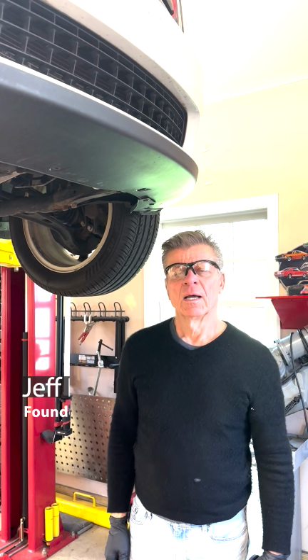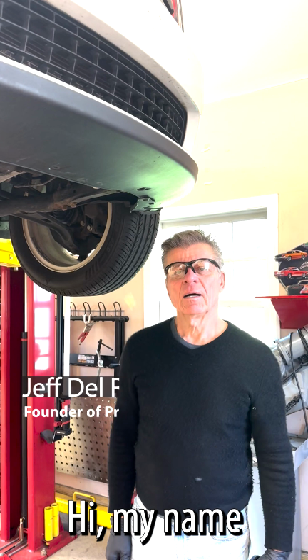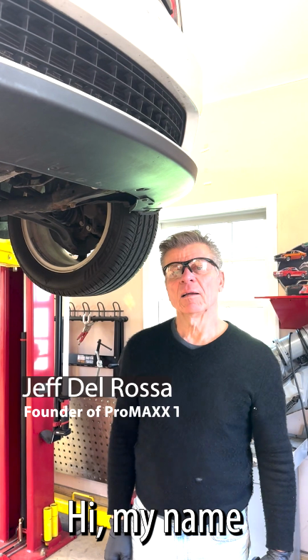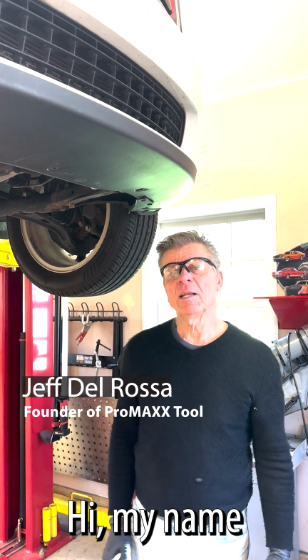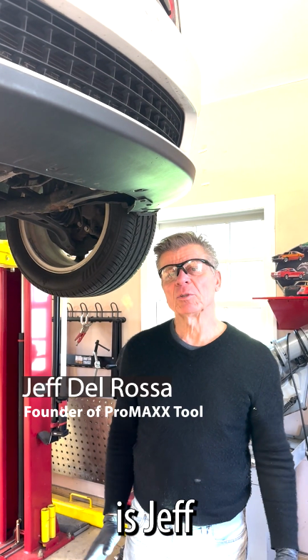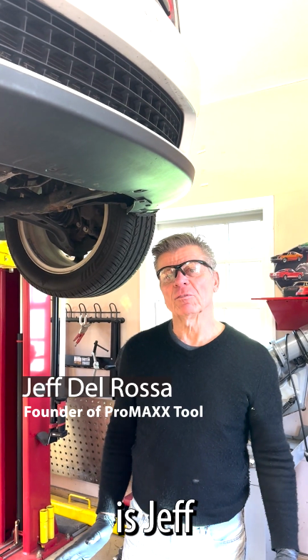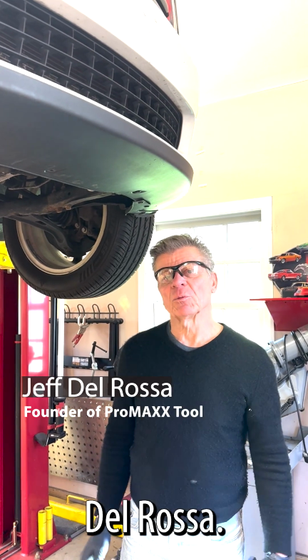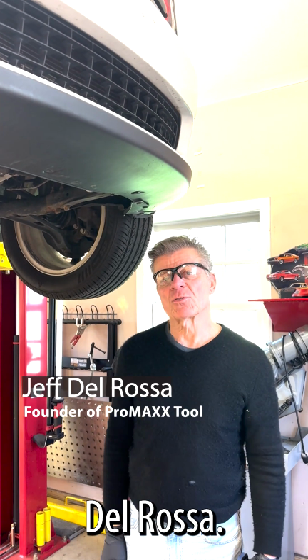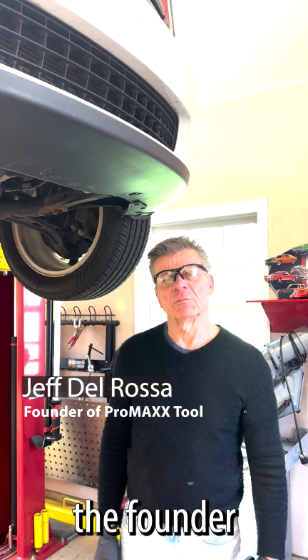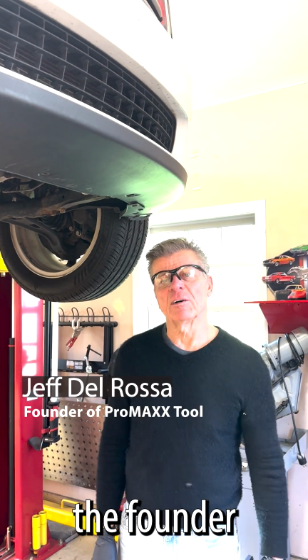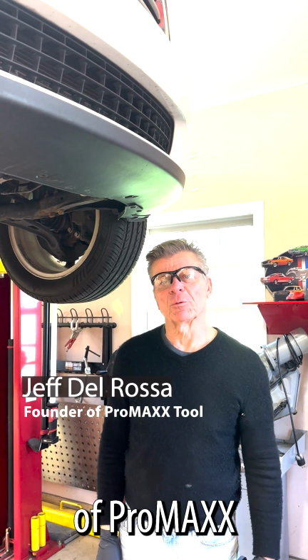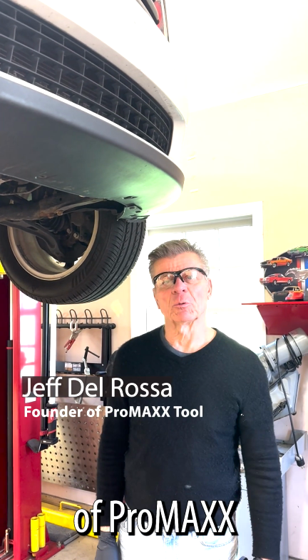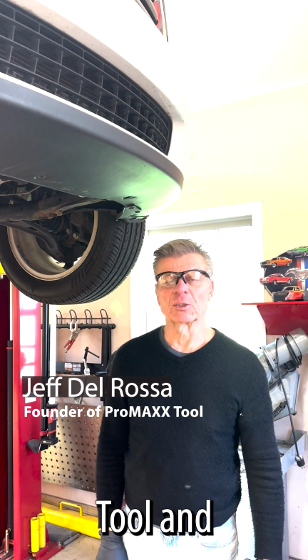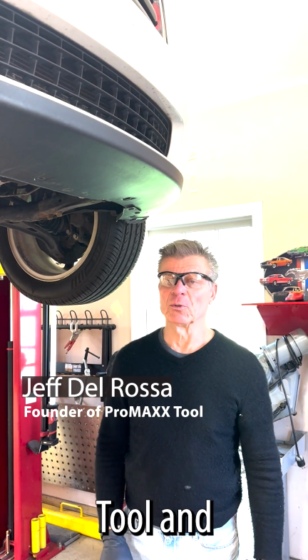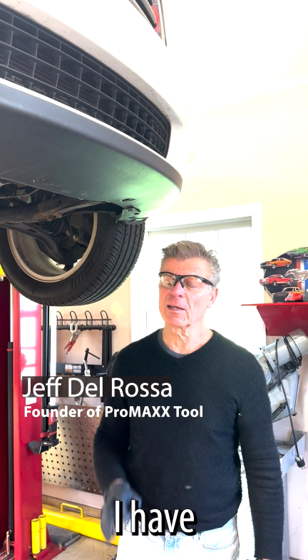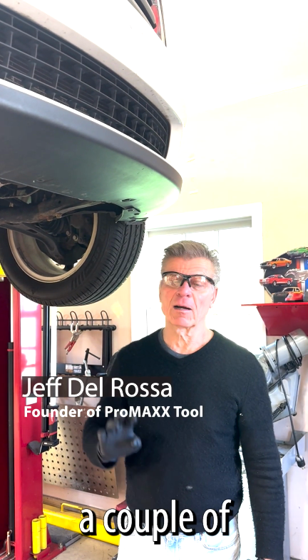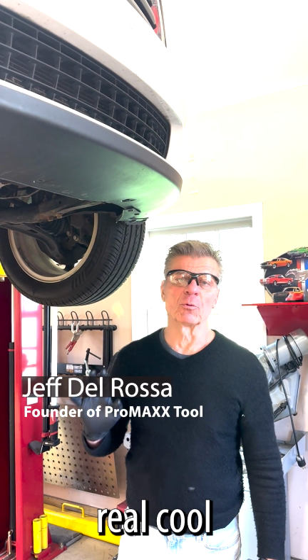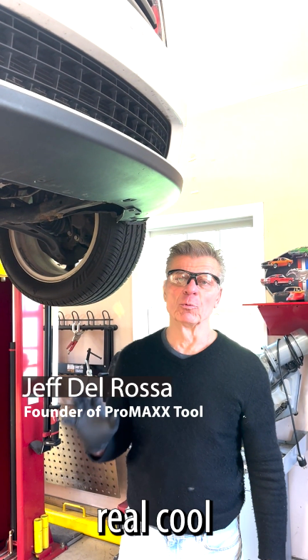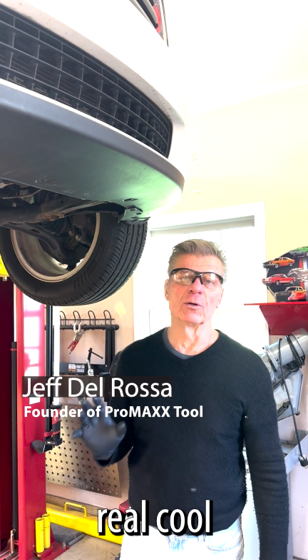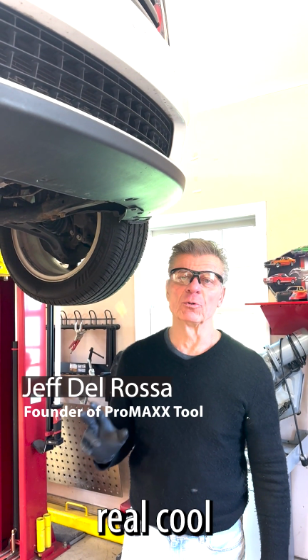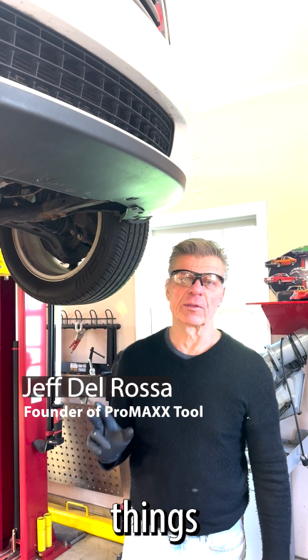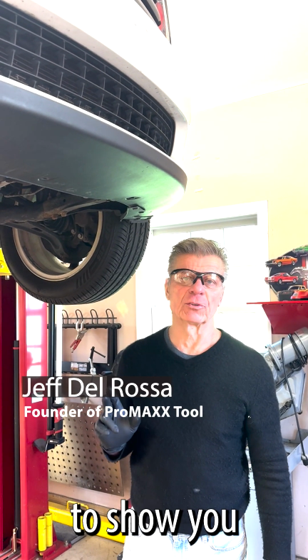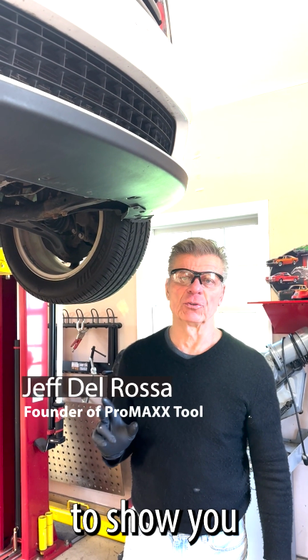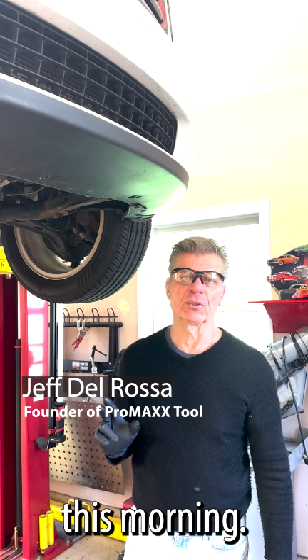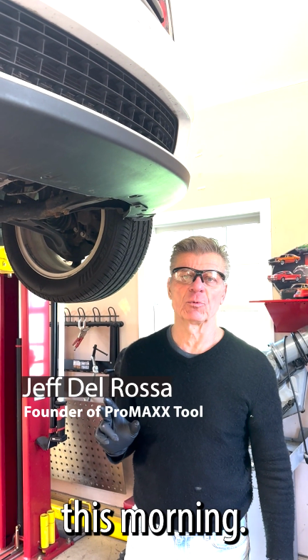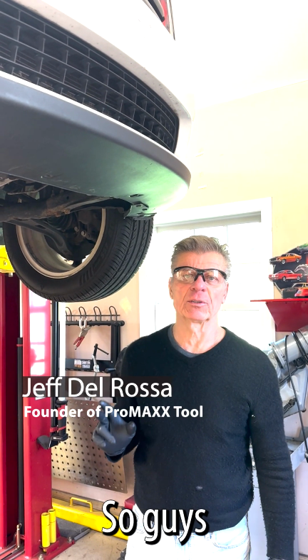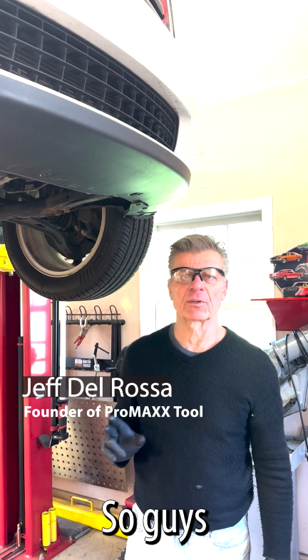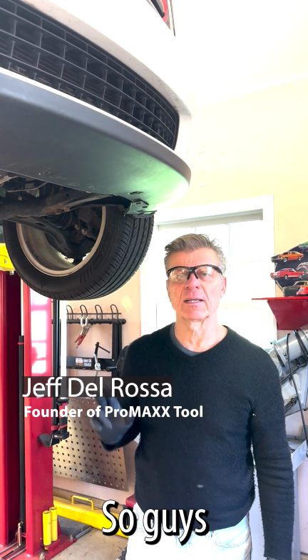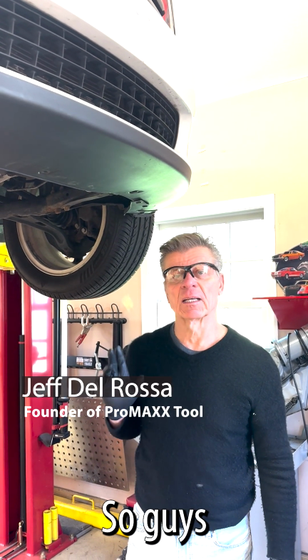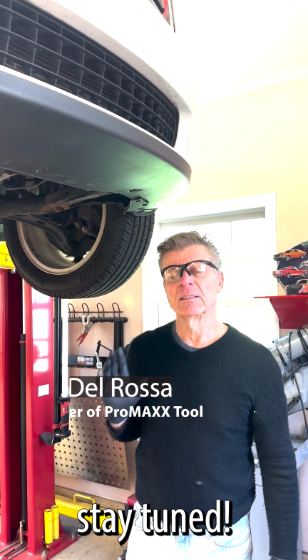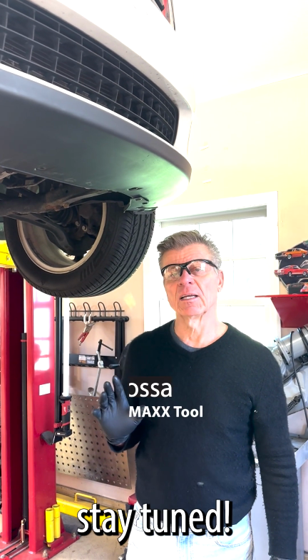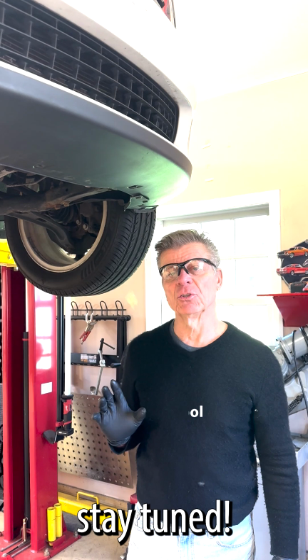Hi, my name is Jeff Del Rosa. I'm the founder of Promax Soul. I've got a couple of real cool things to show you this morning, so guys, stay tuned.